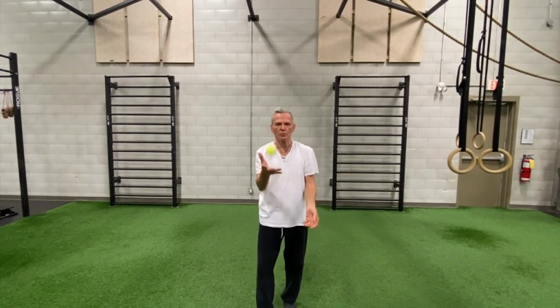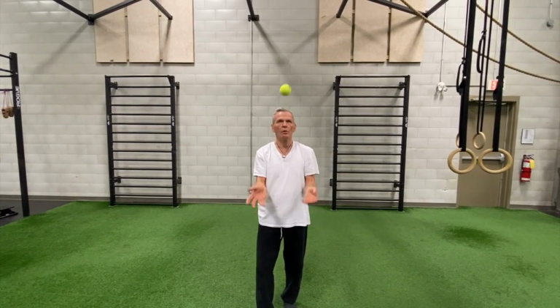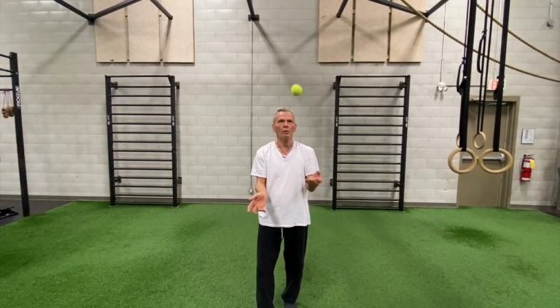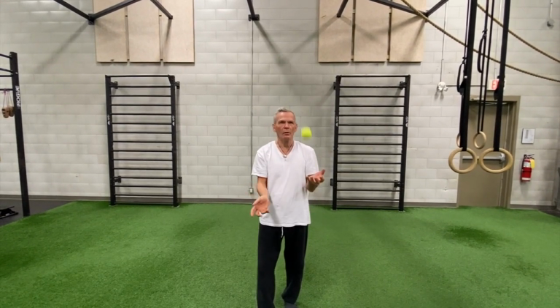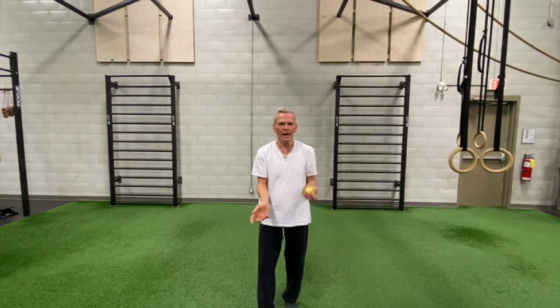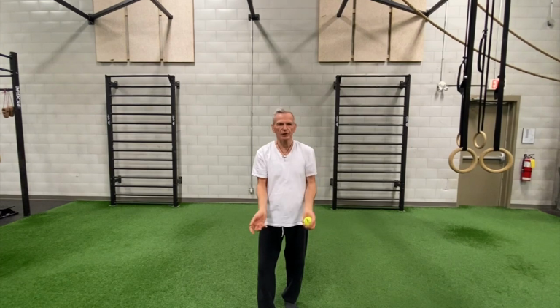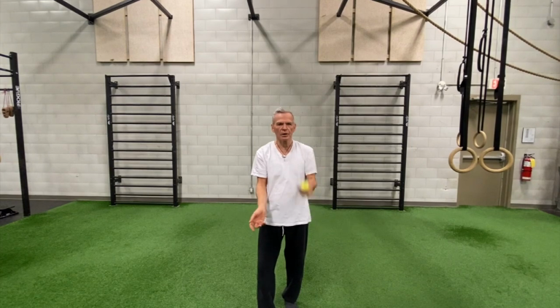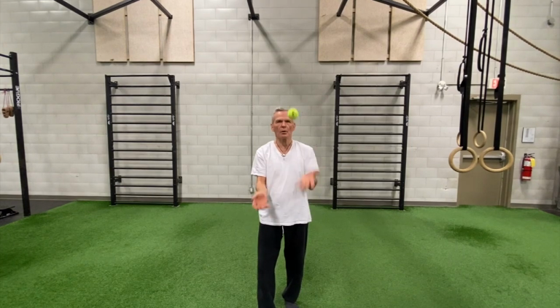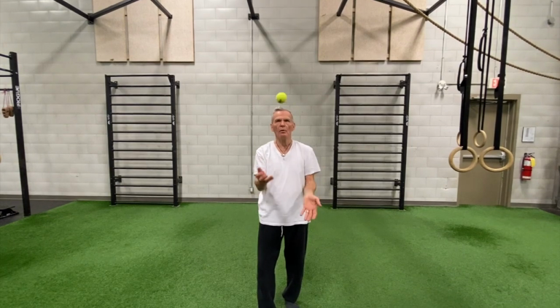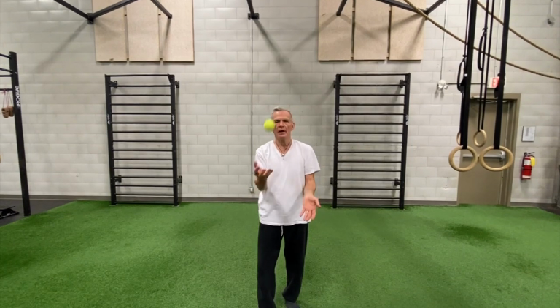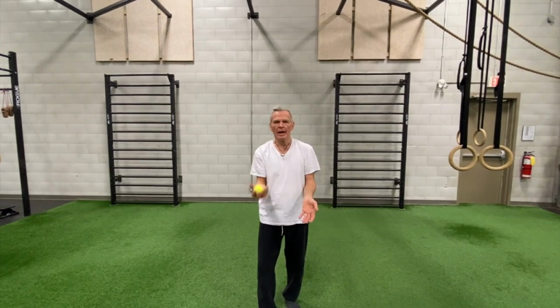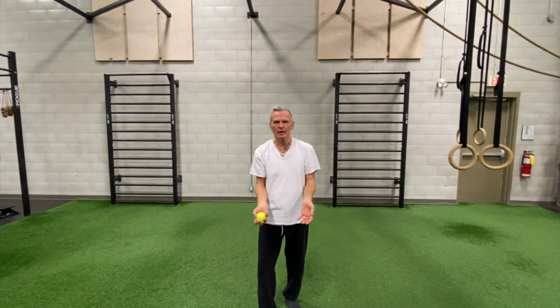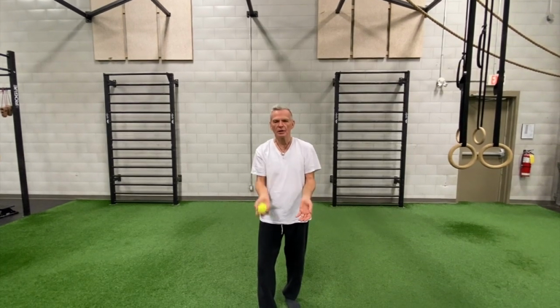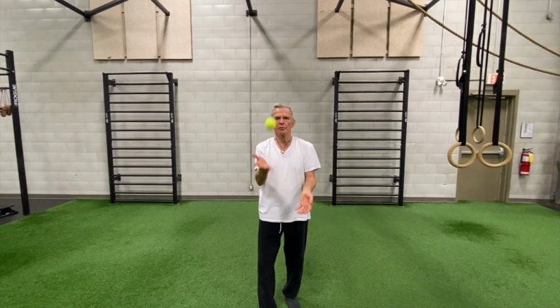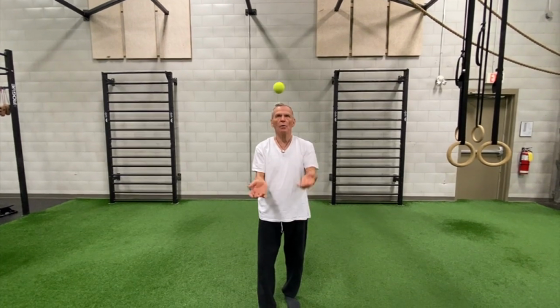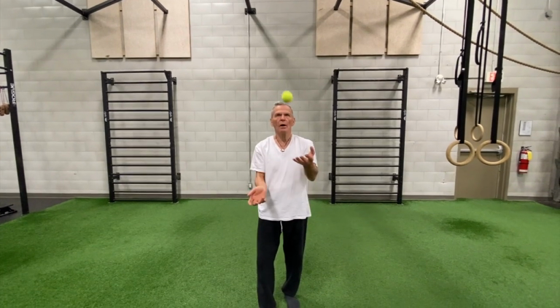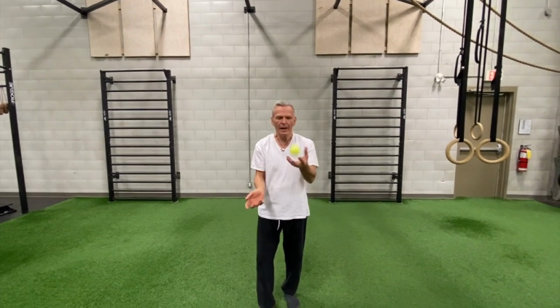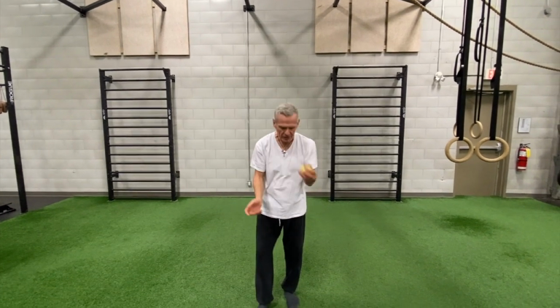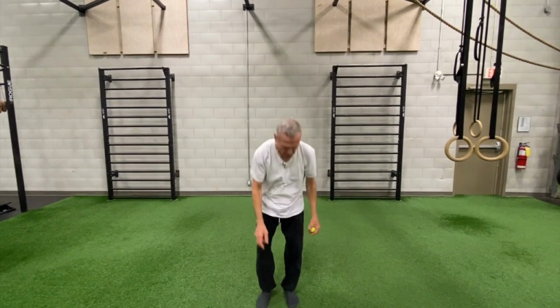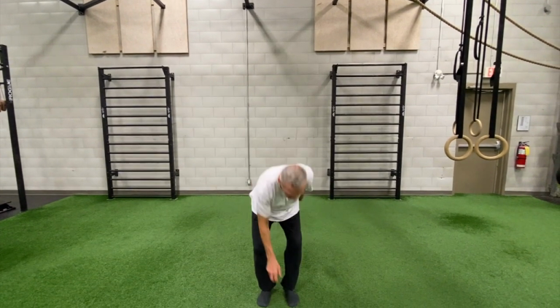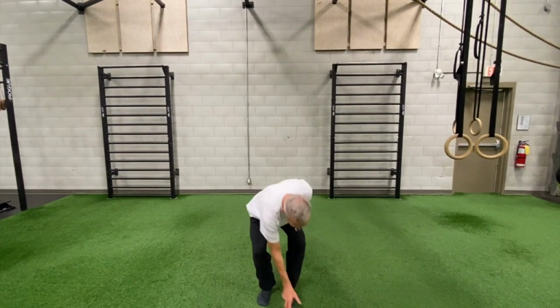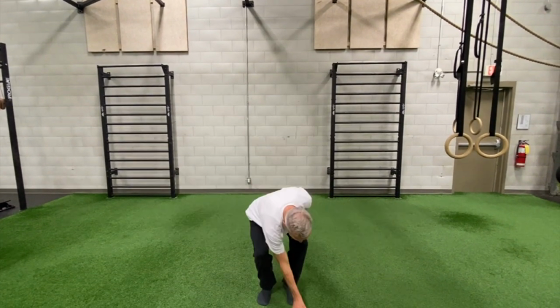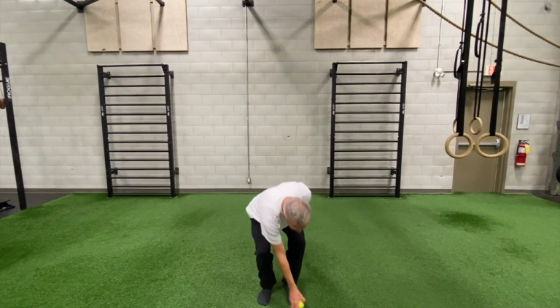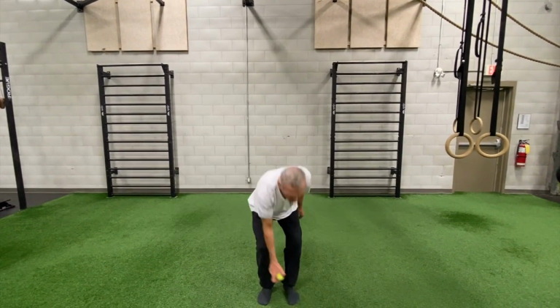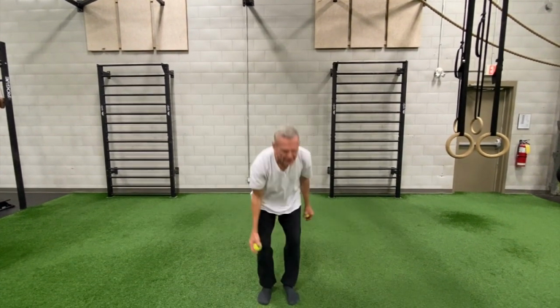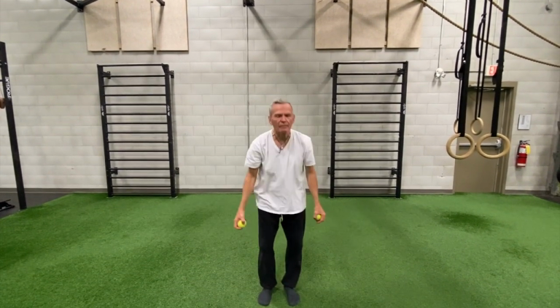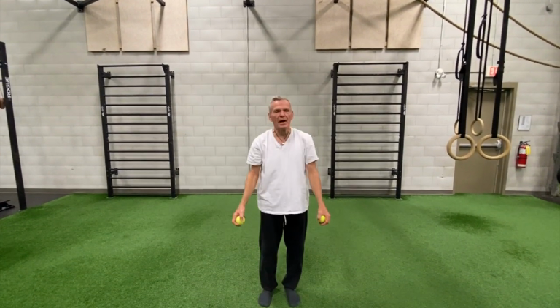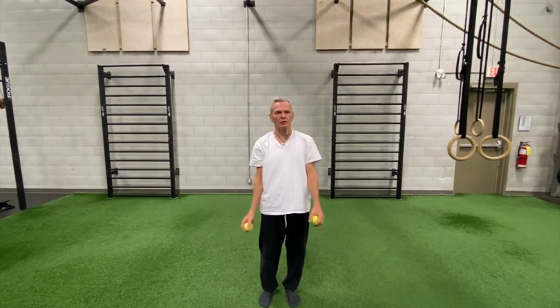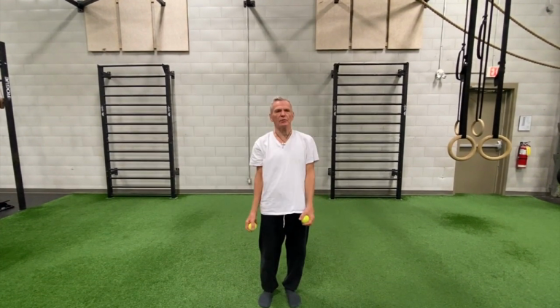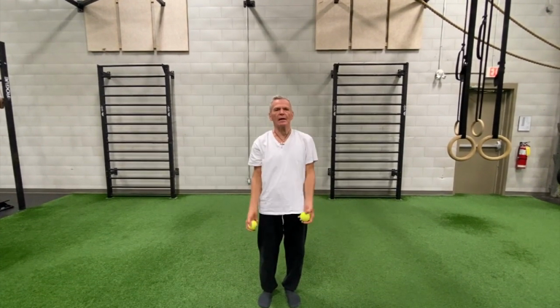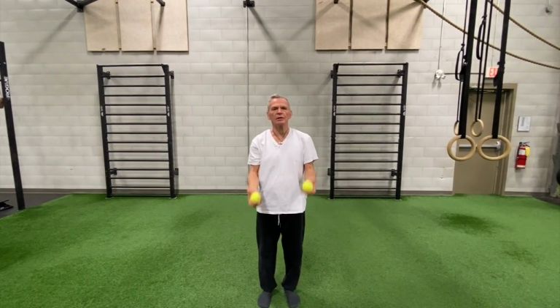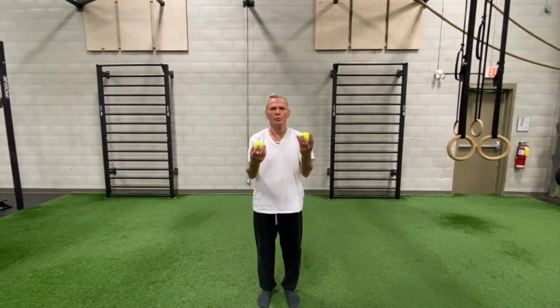So it's throw, catch, throw, catch, throw, catch. Then once I've mastered that, I'm going to use two.